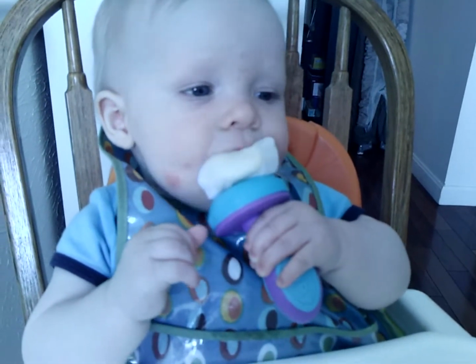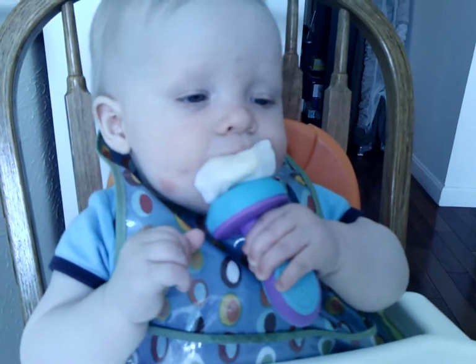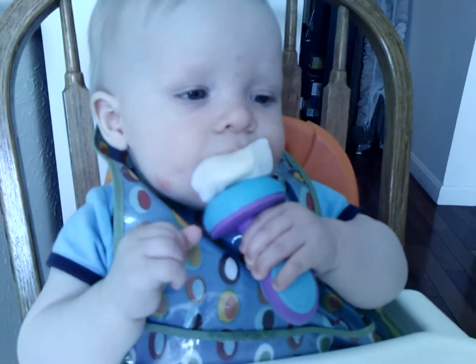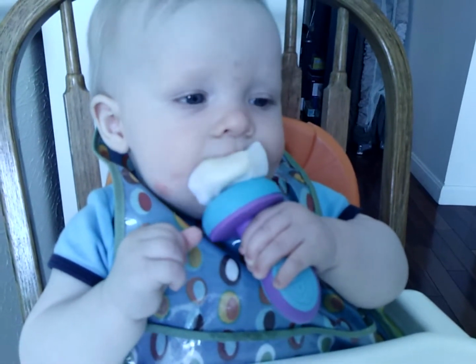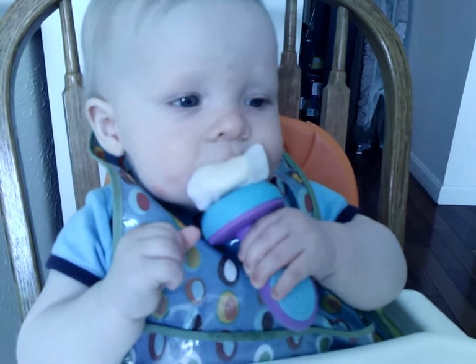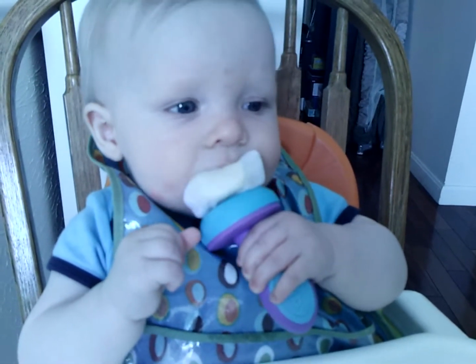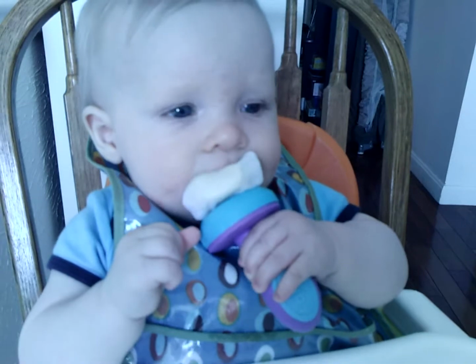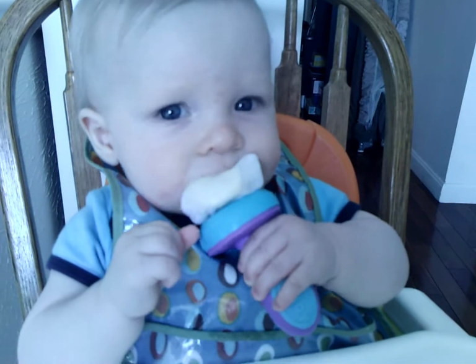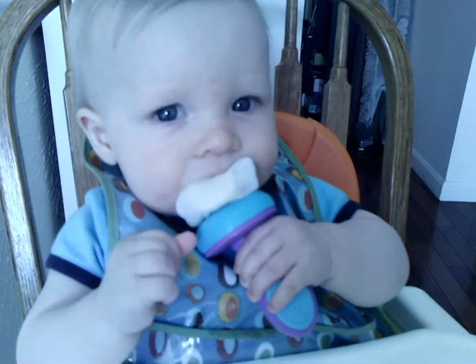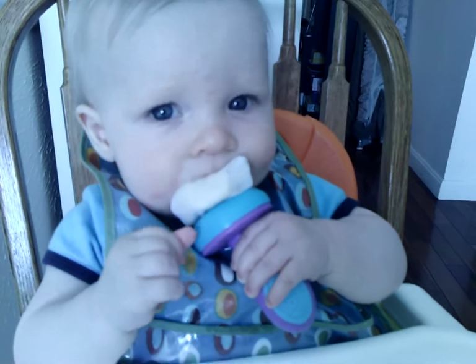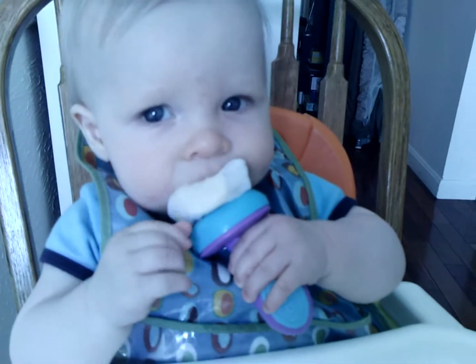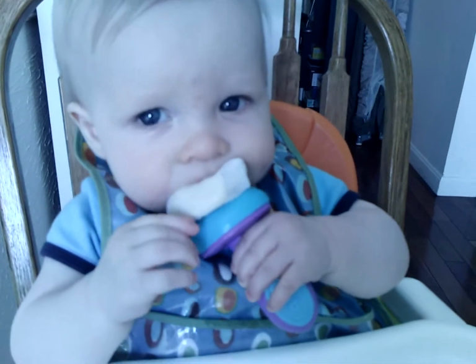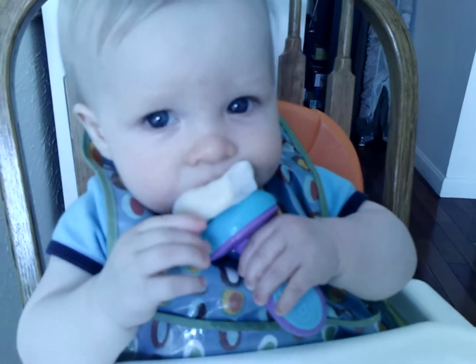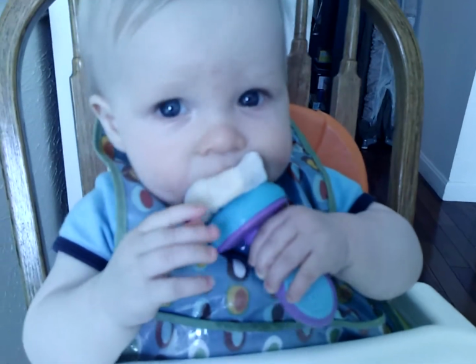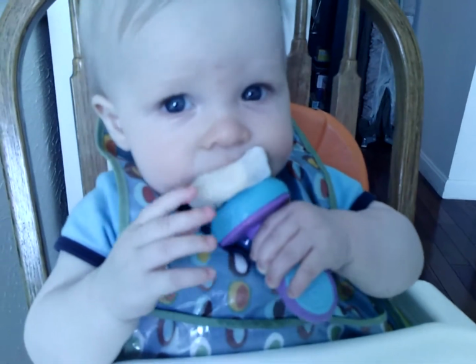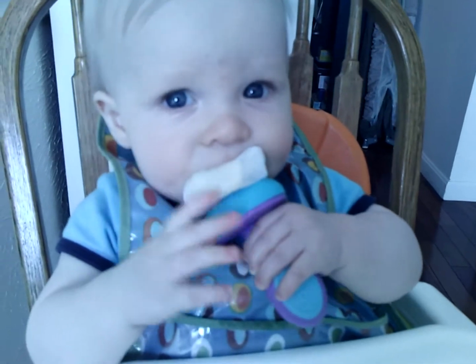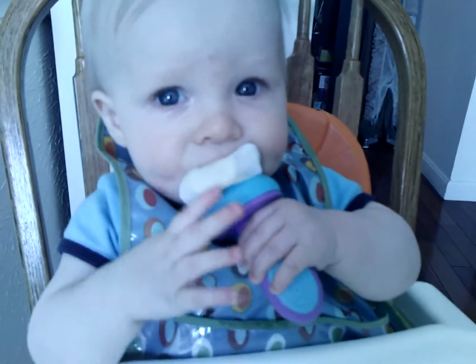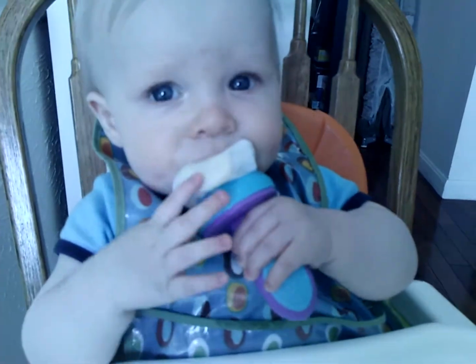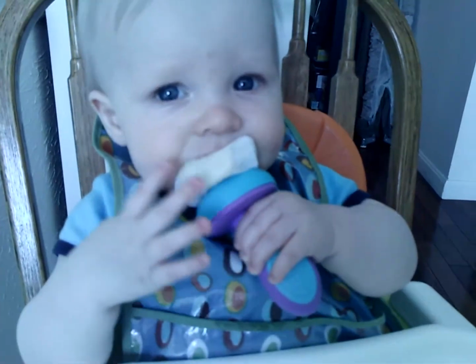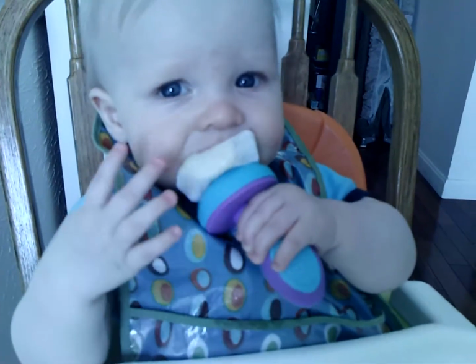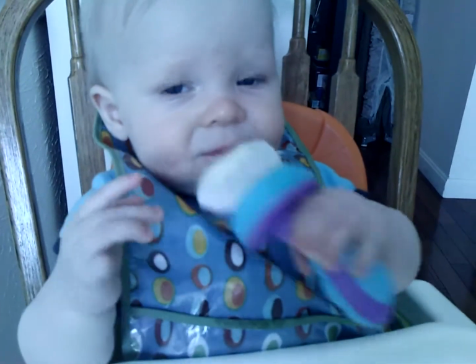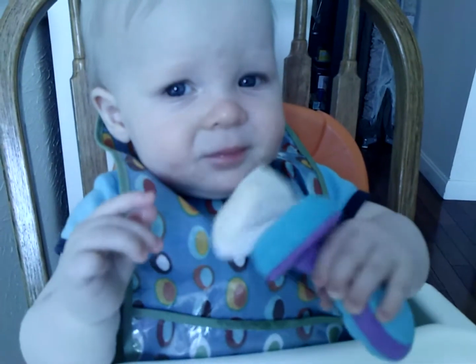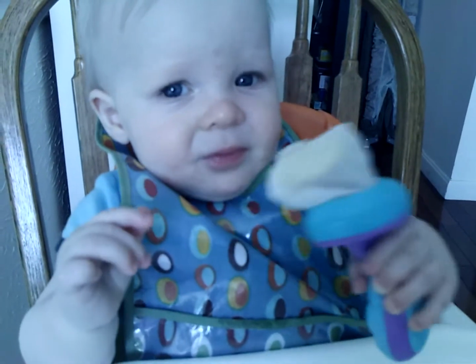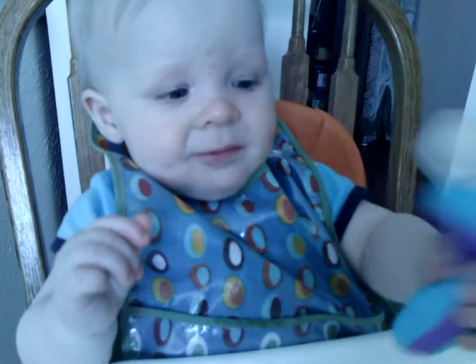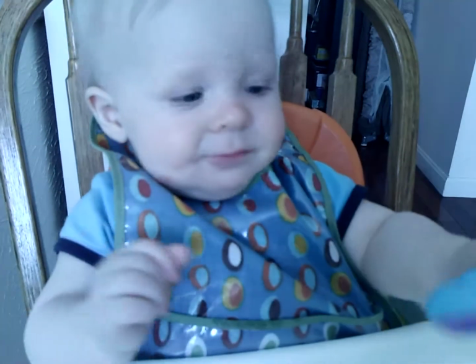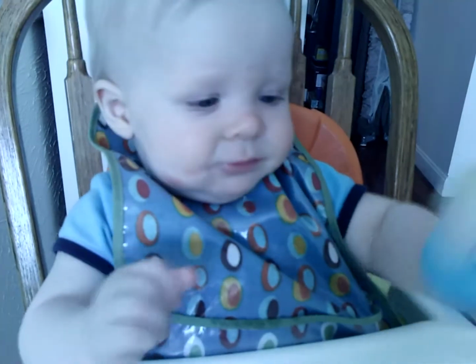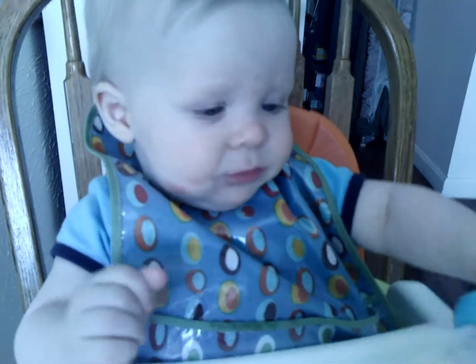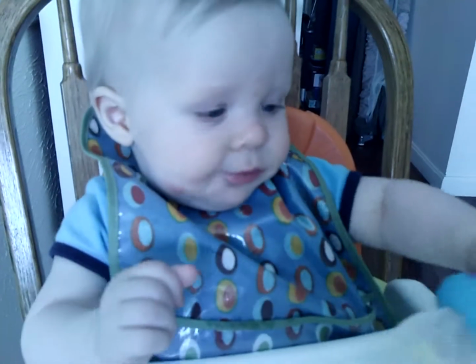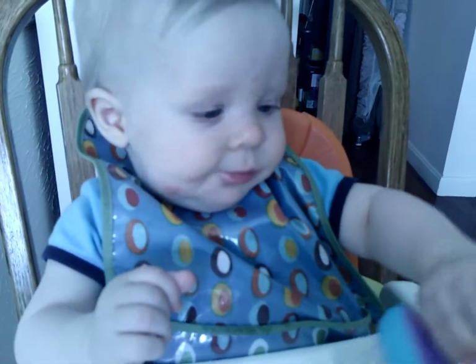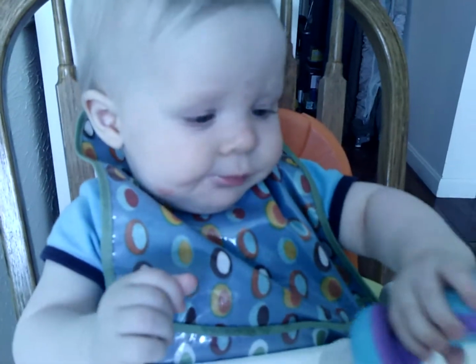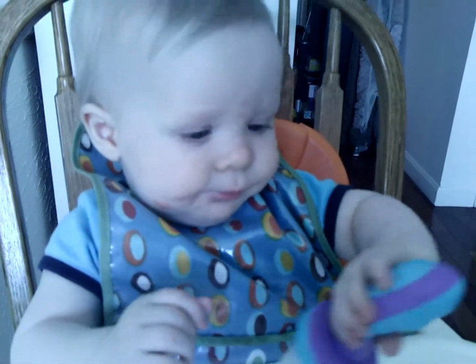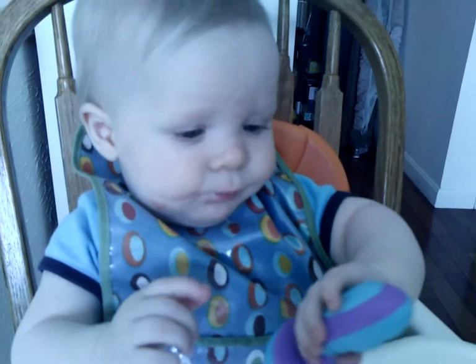Choo choo choo. Suck suck suck. You're doing a great job, friend.